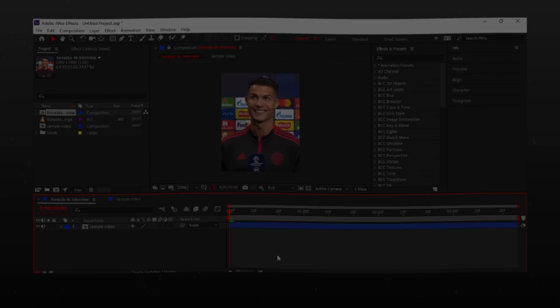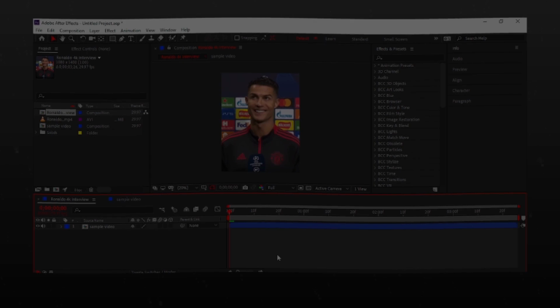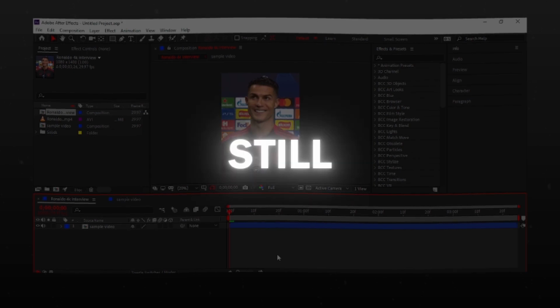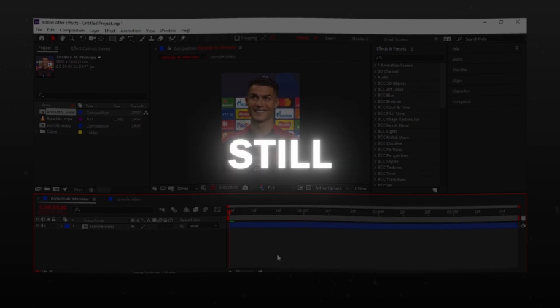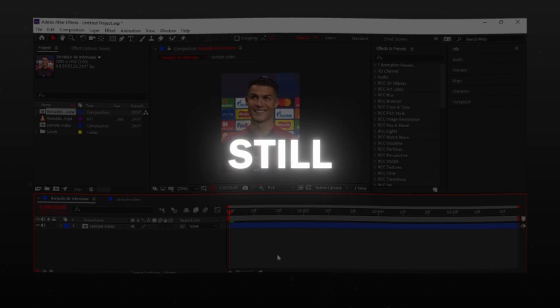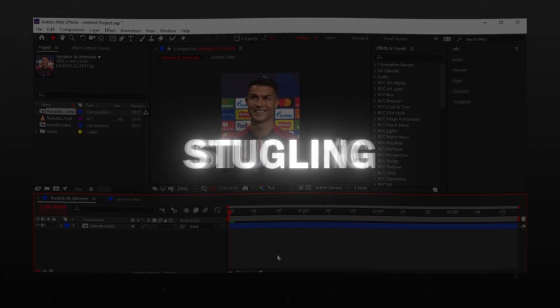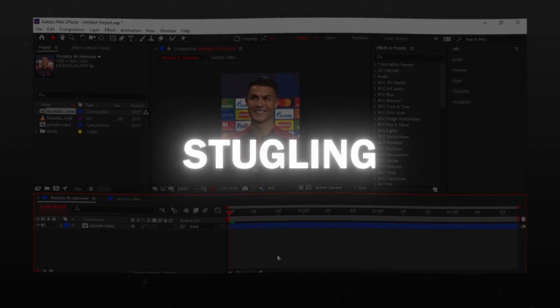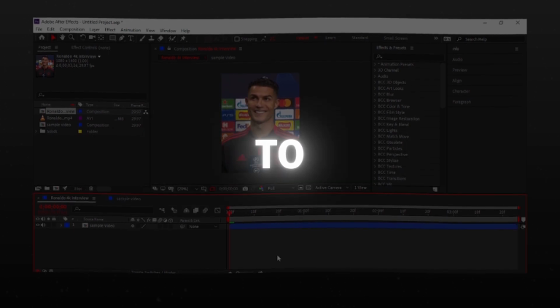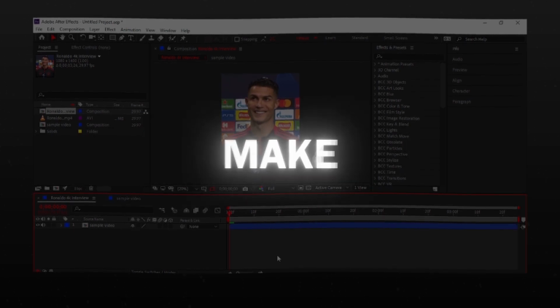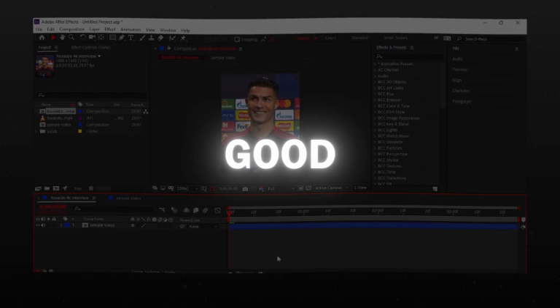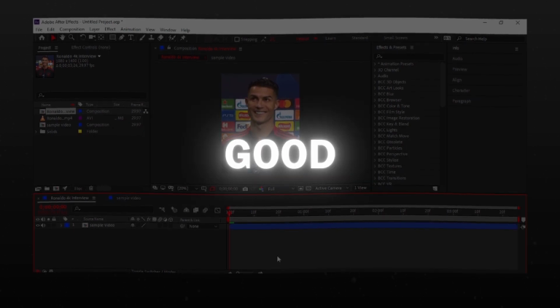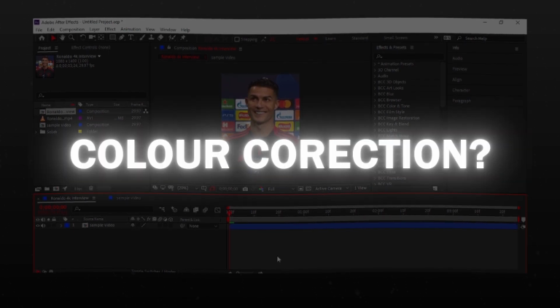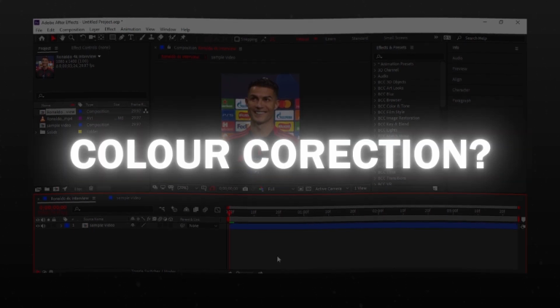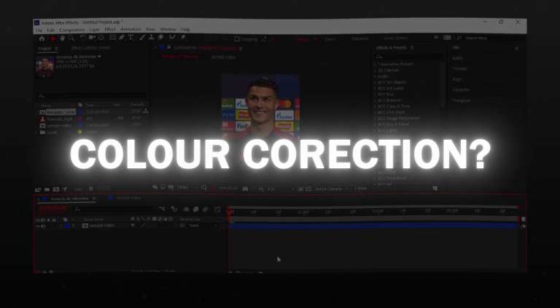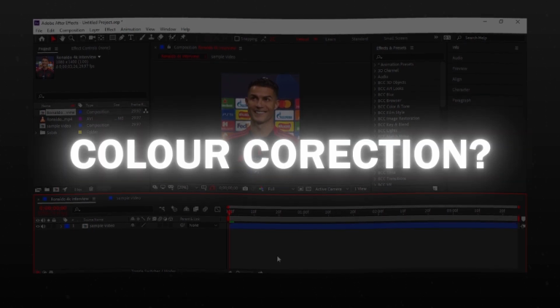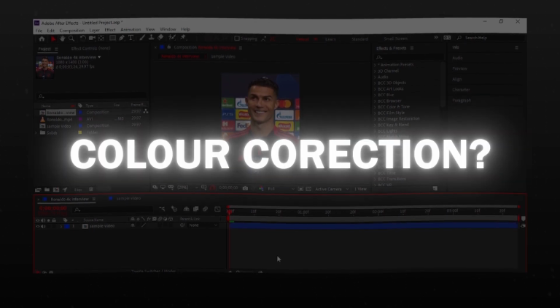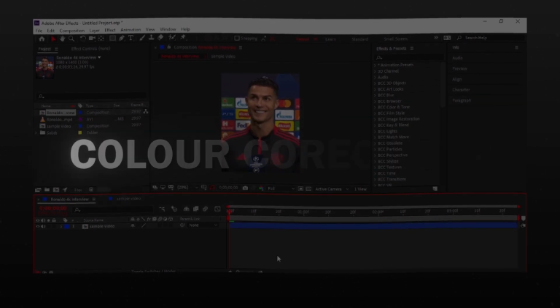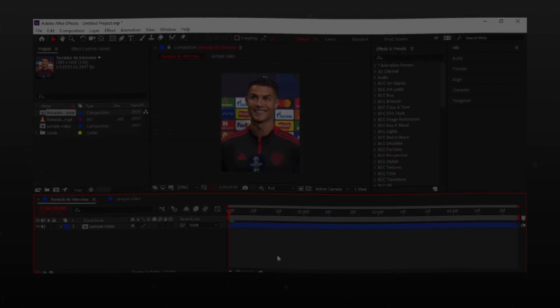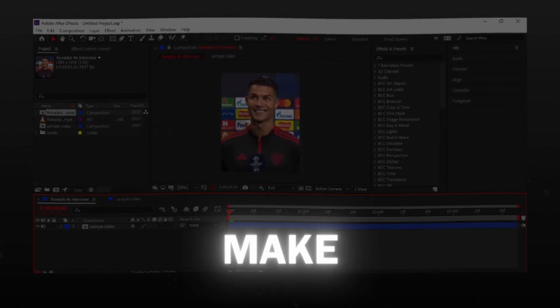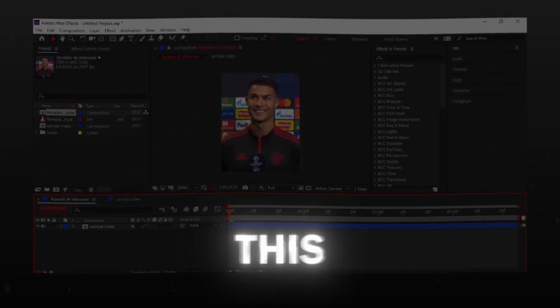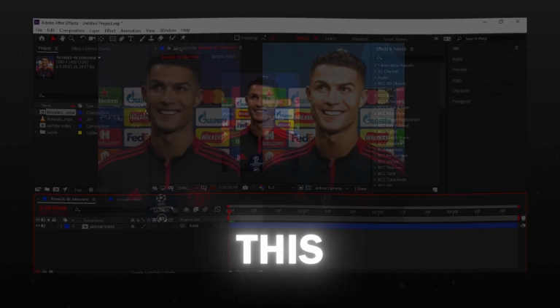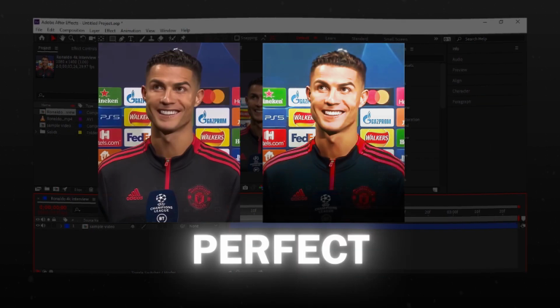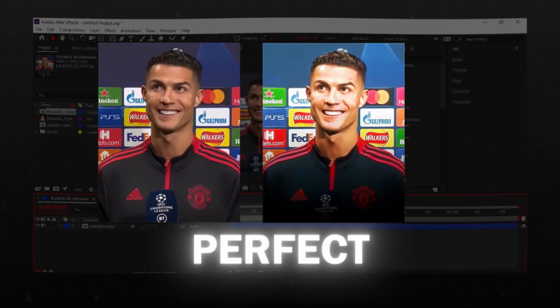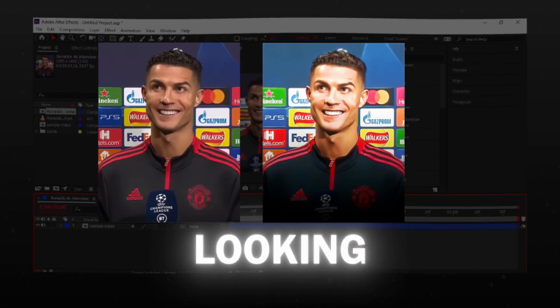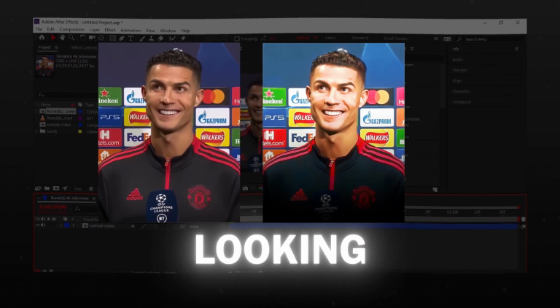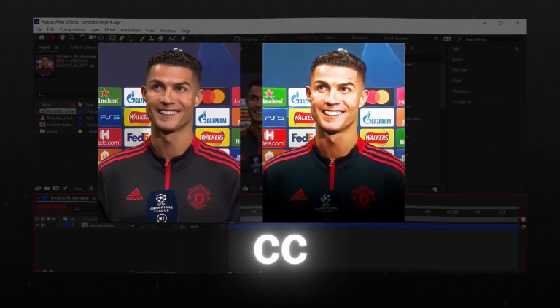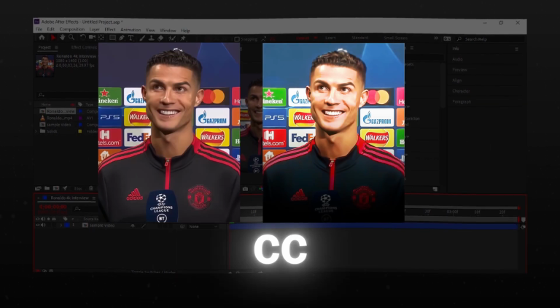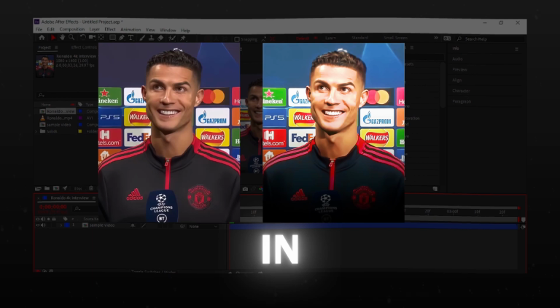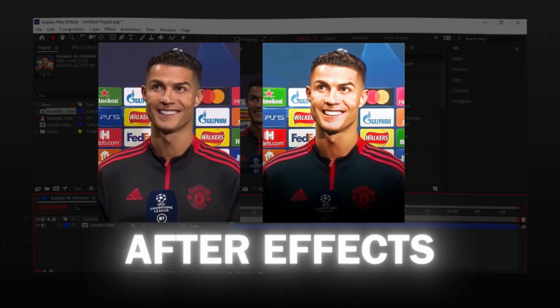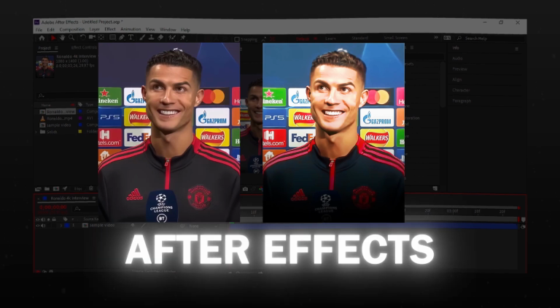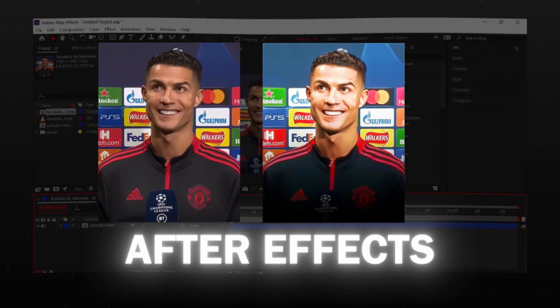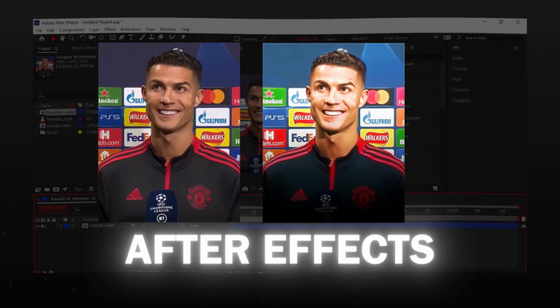Still struggling to make a good color correction? Make this perfect looking color correction in After Effects.